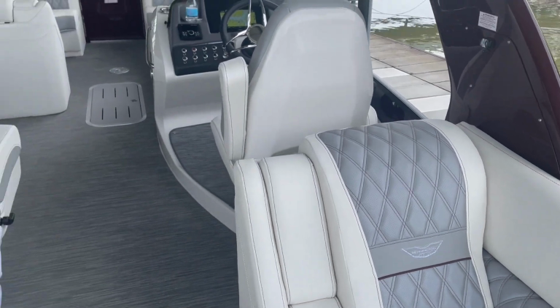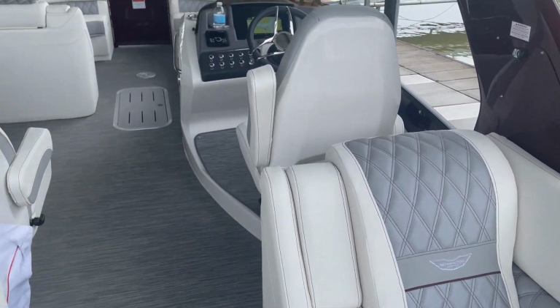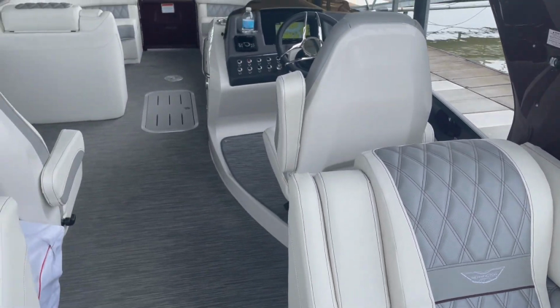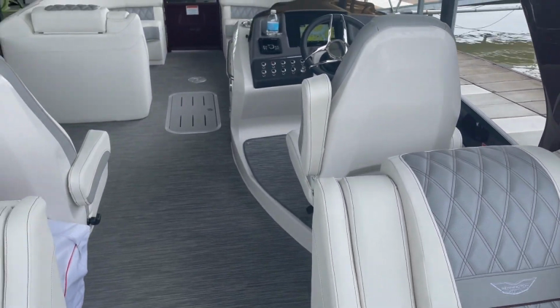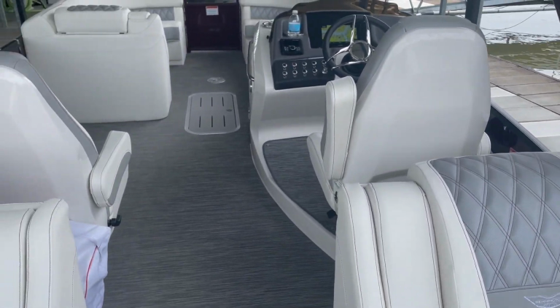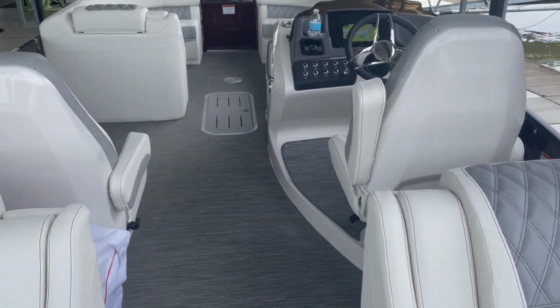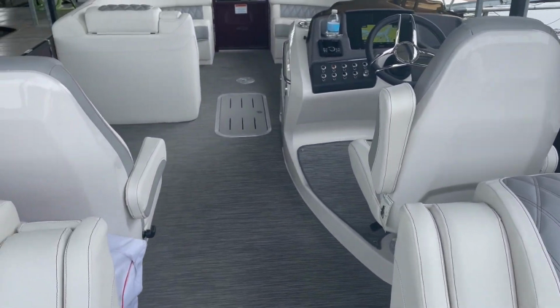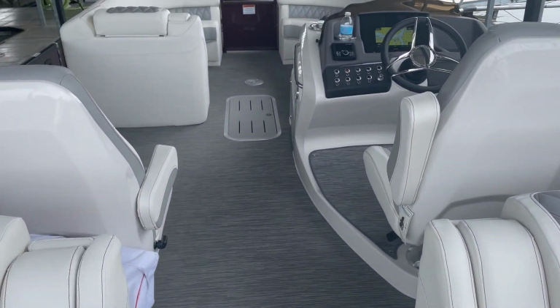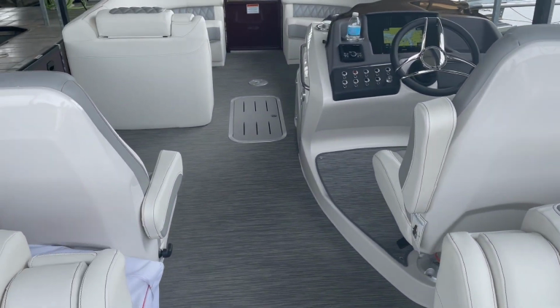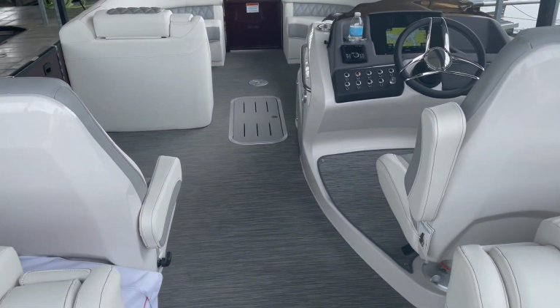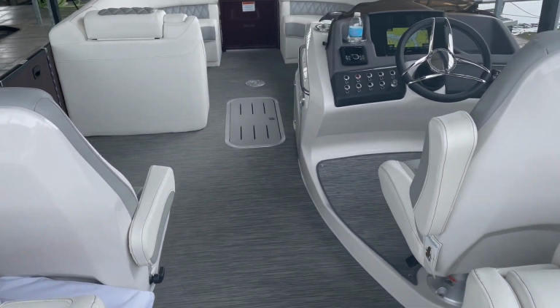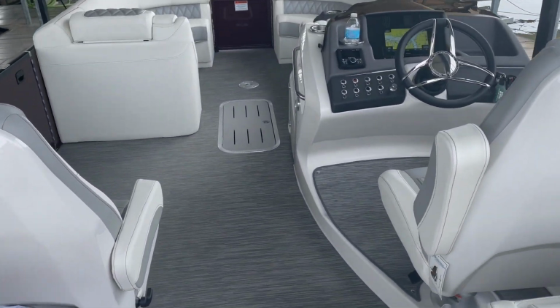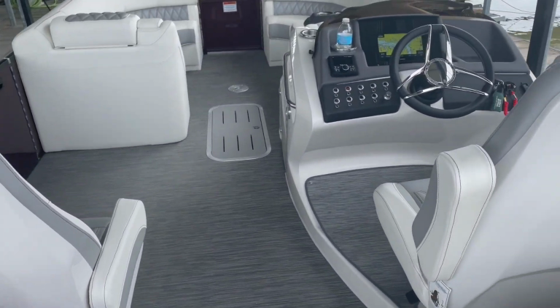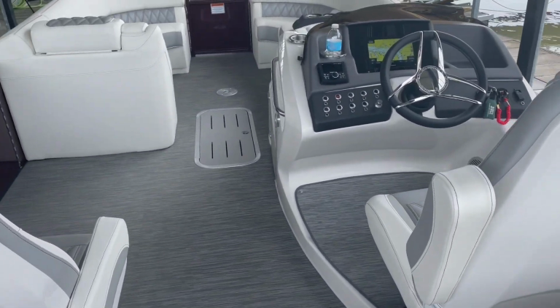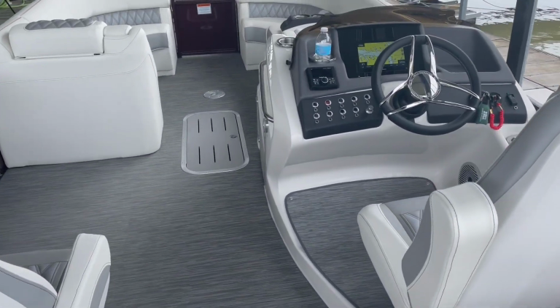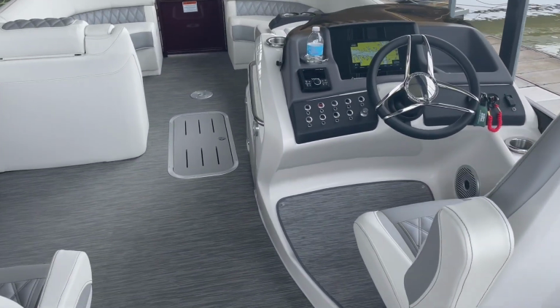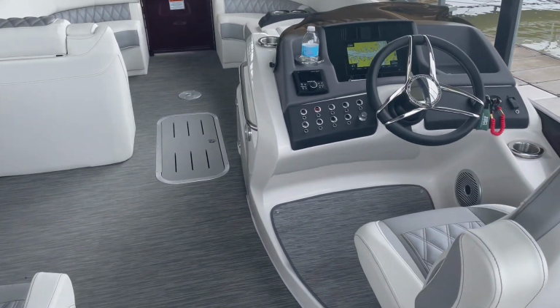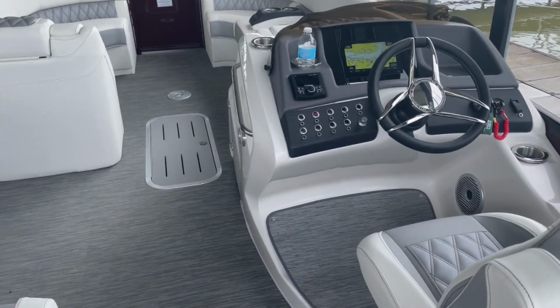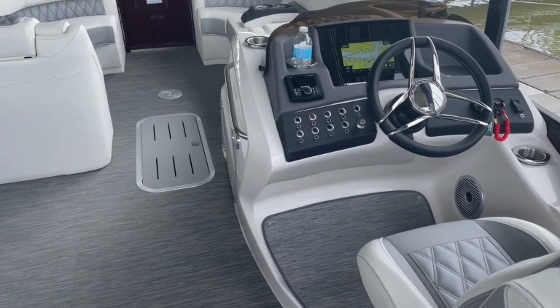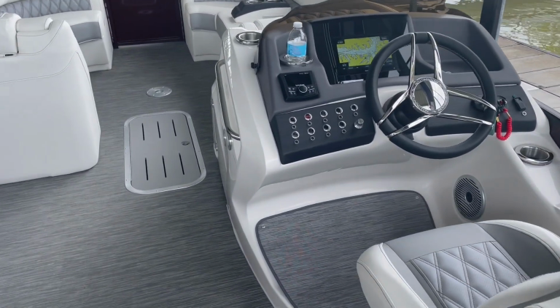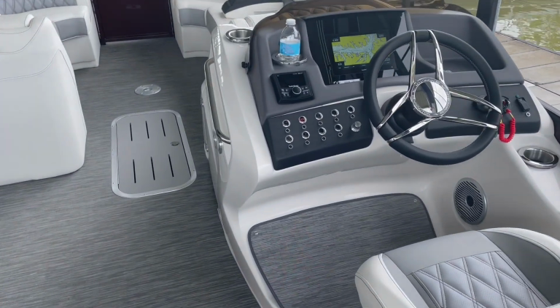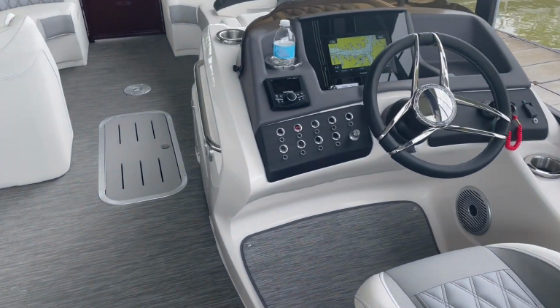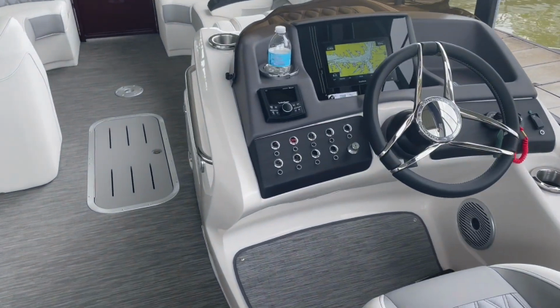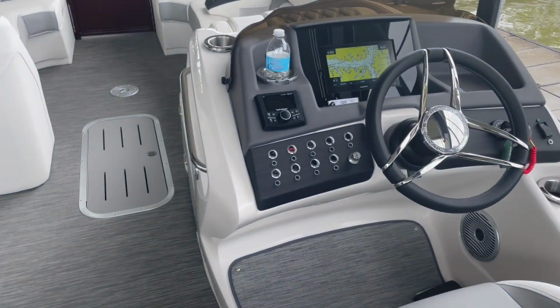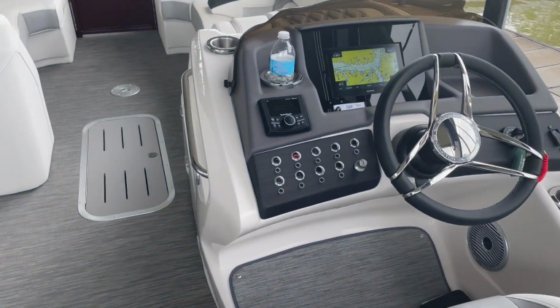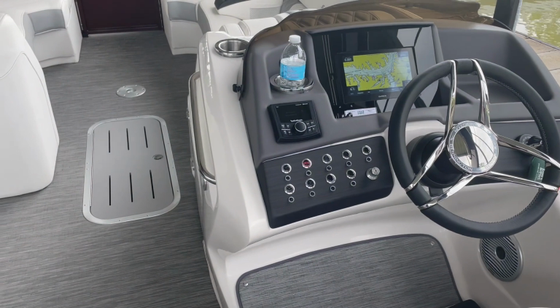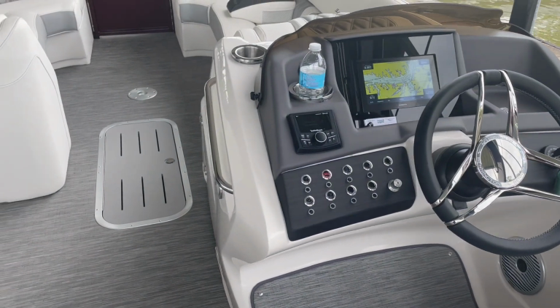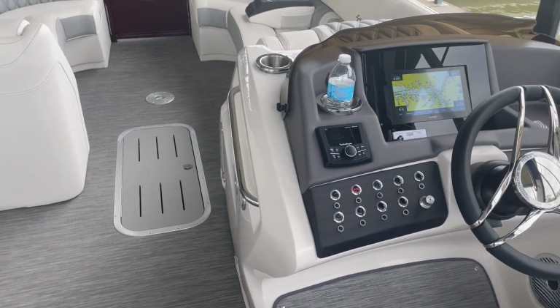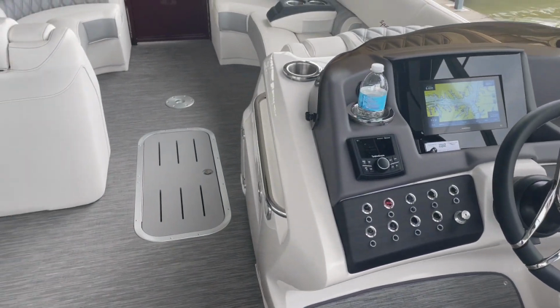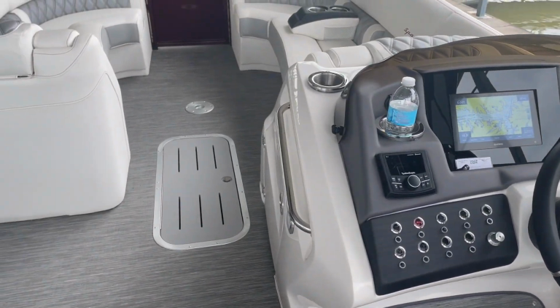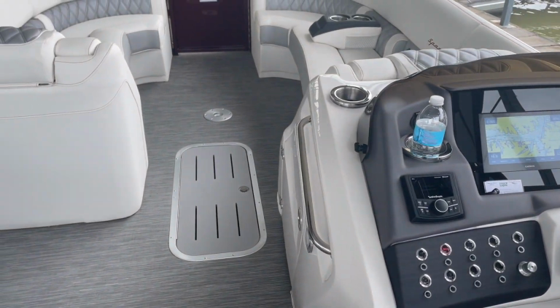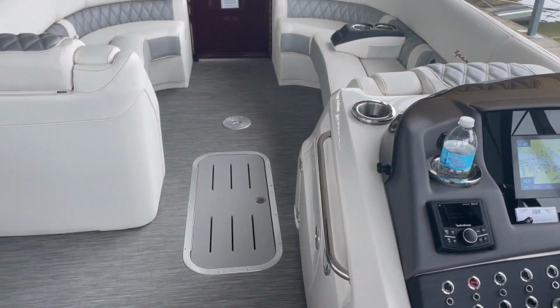In-floor storage, 9-inch Garmin screen, dual captain seats.